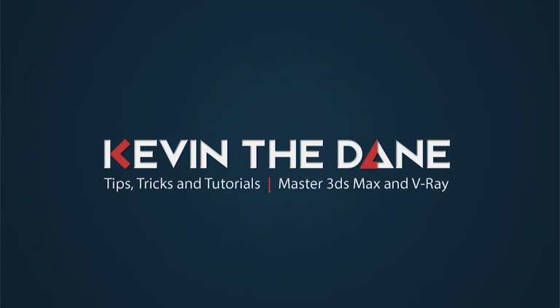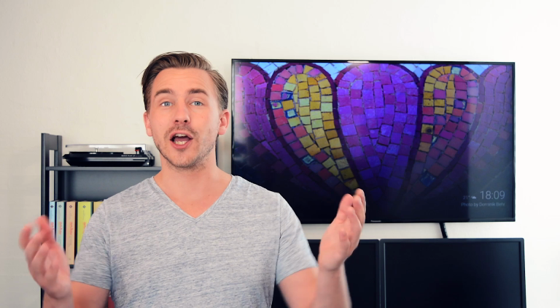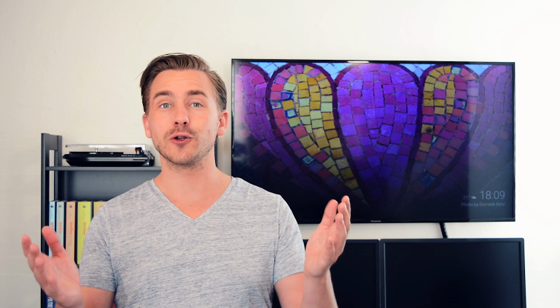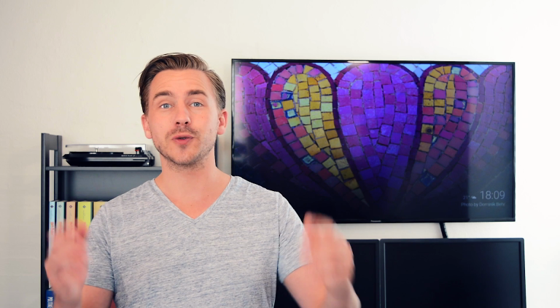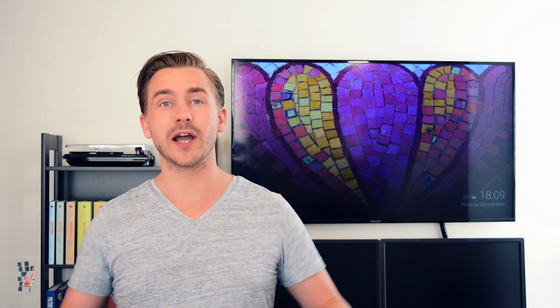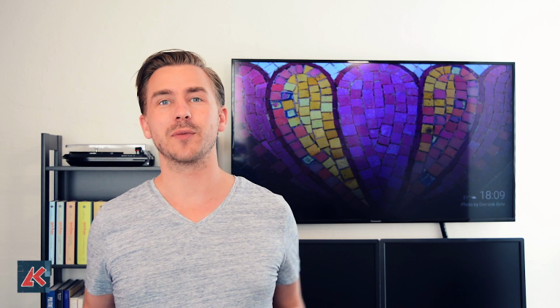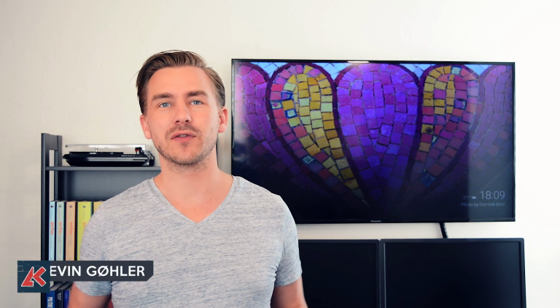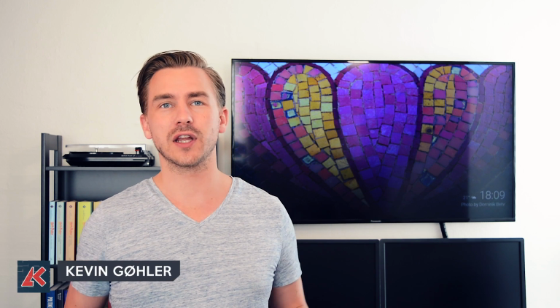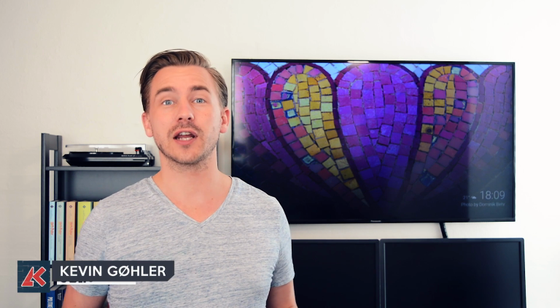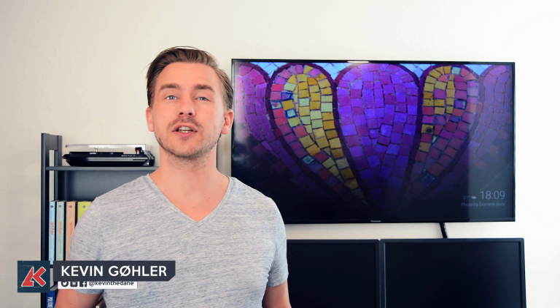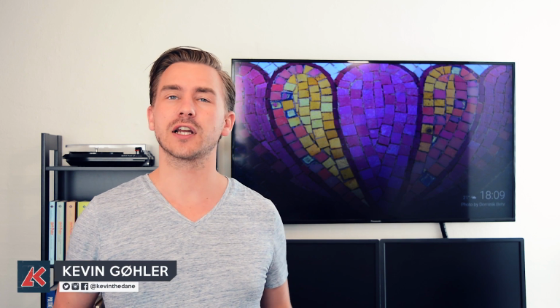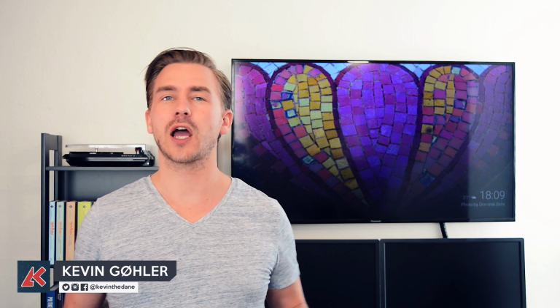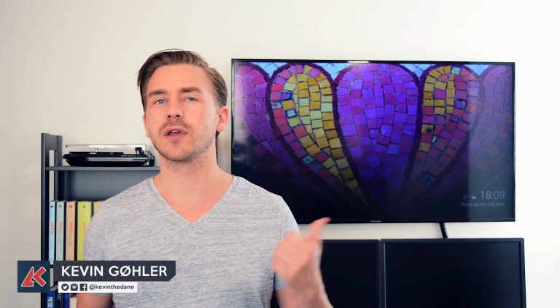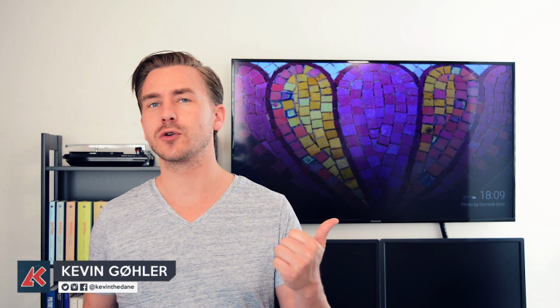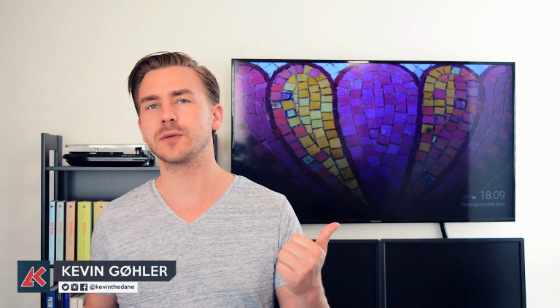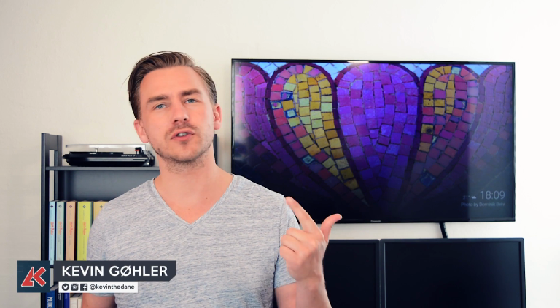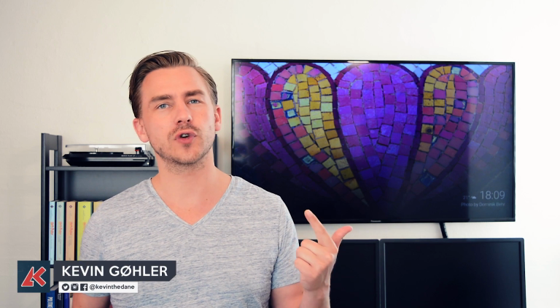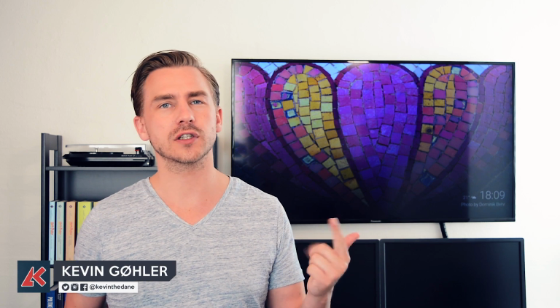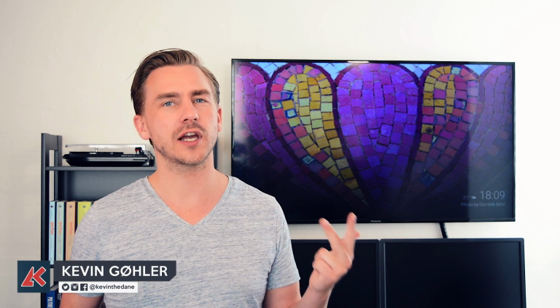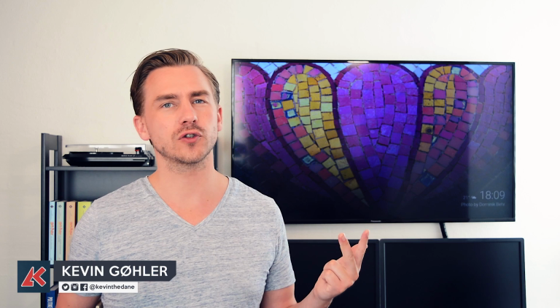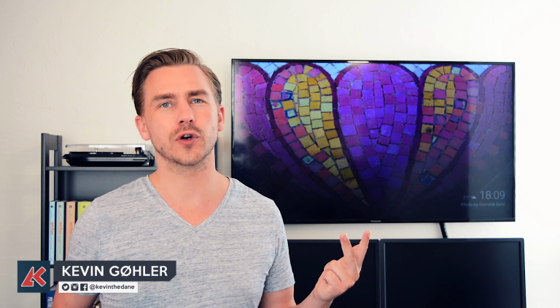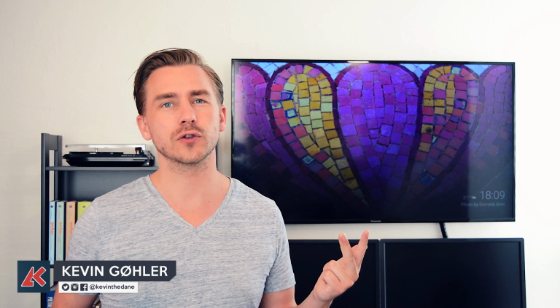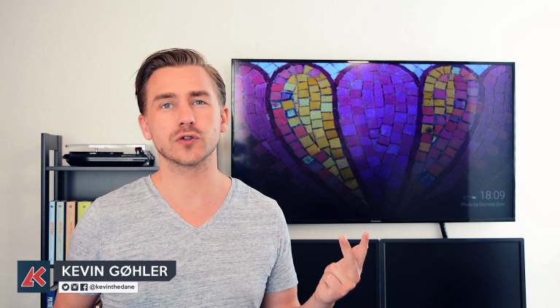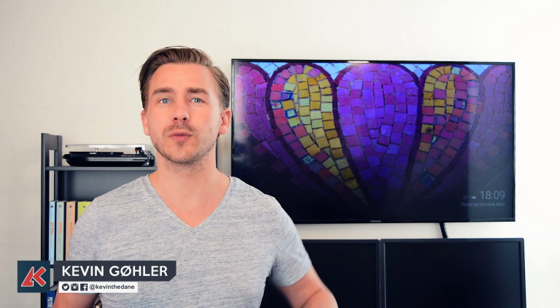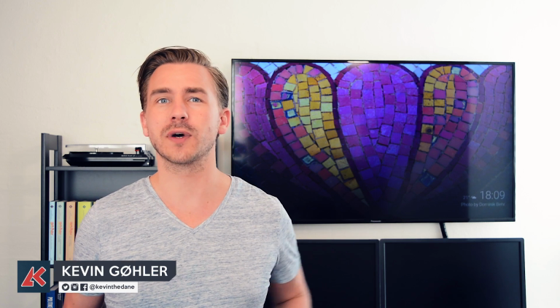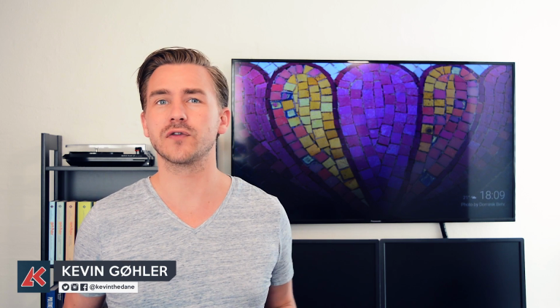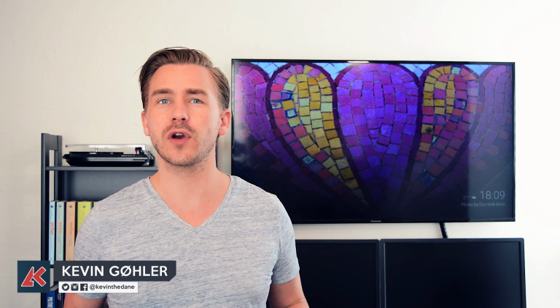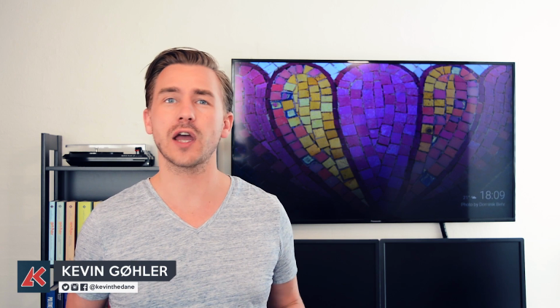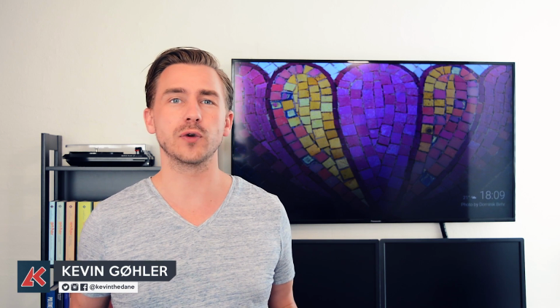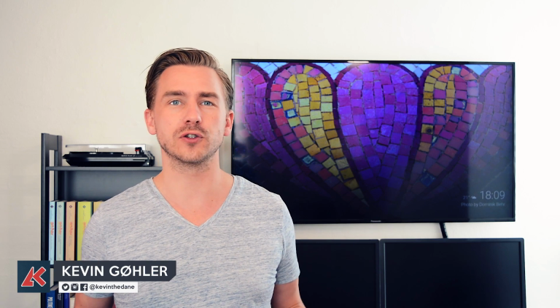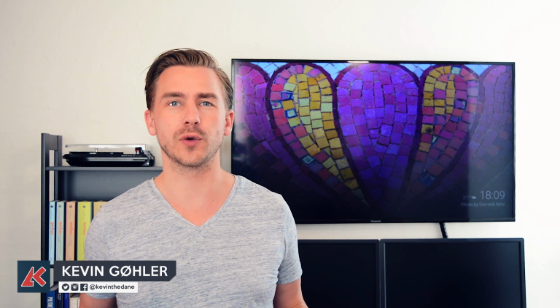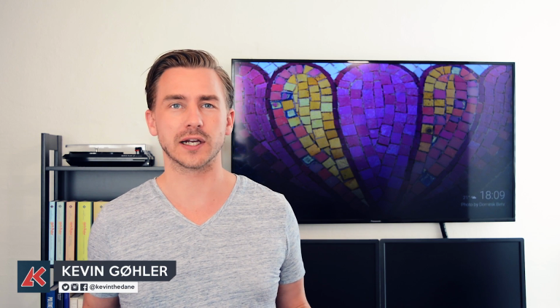Hello YouTube, I am Kevin The Dane, and on this channel I'm giving you tips, tricks, and tutorials to help you master V-Ray and 3D Studio Max.